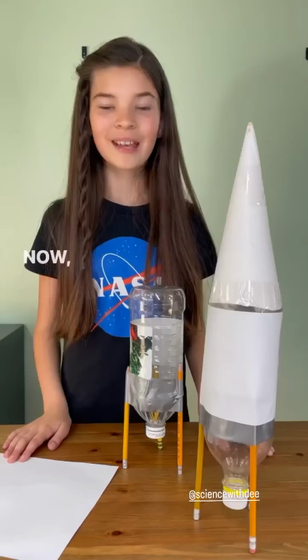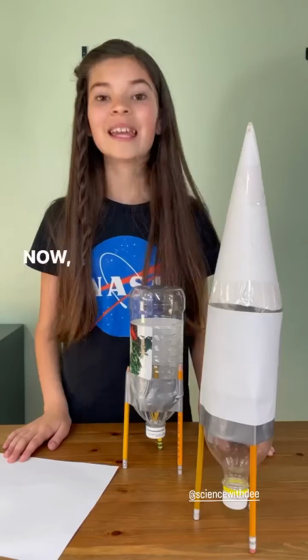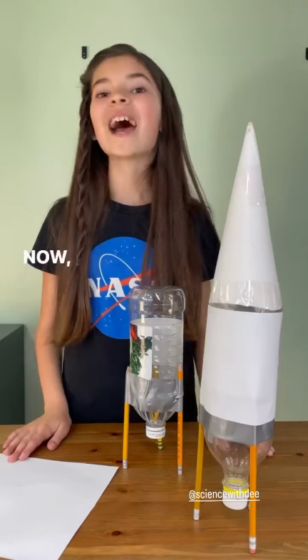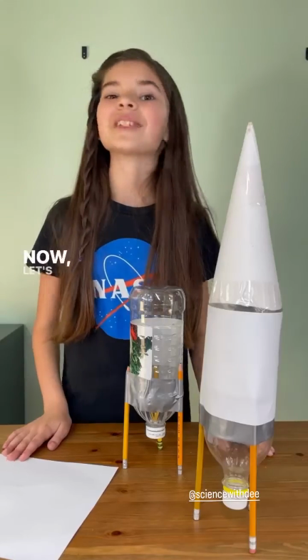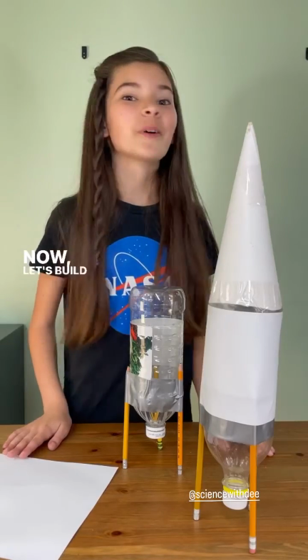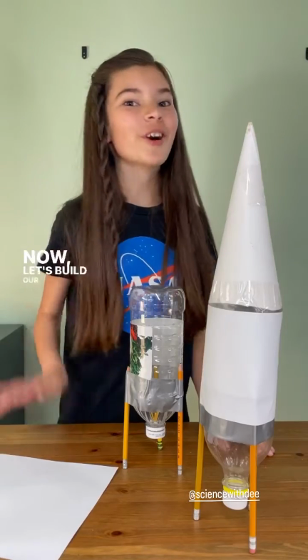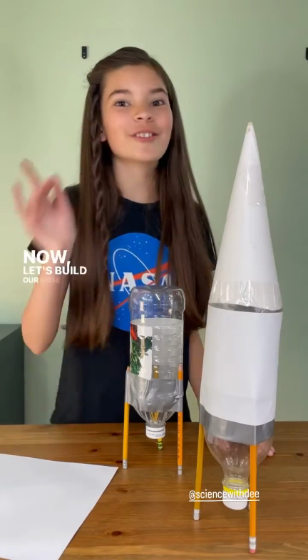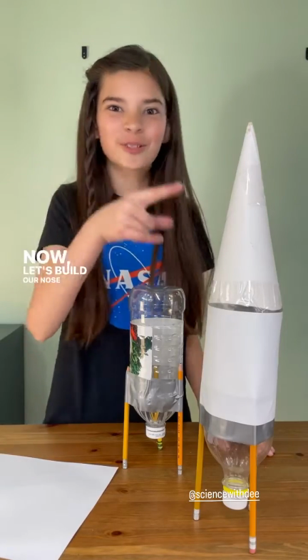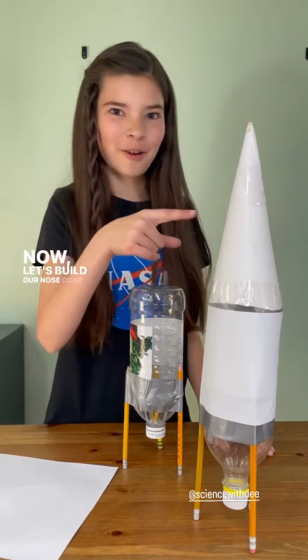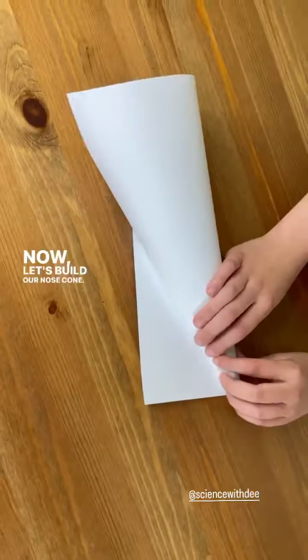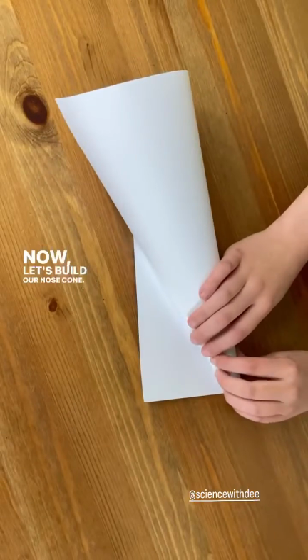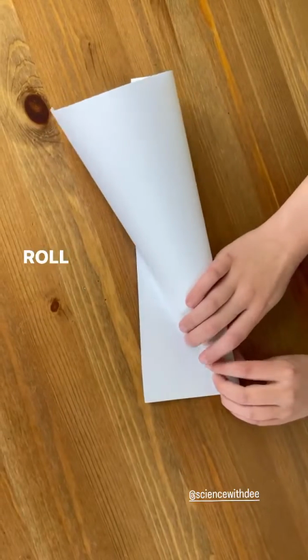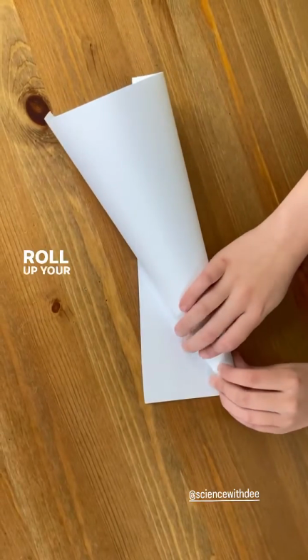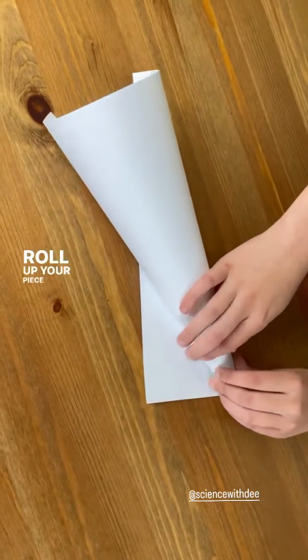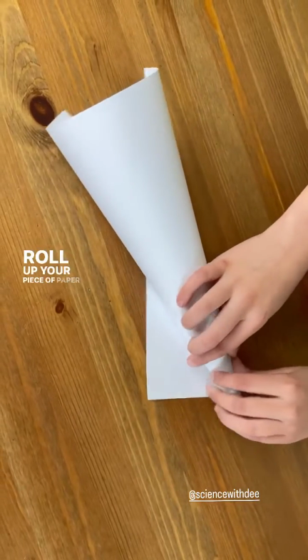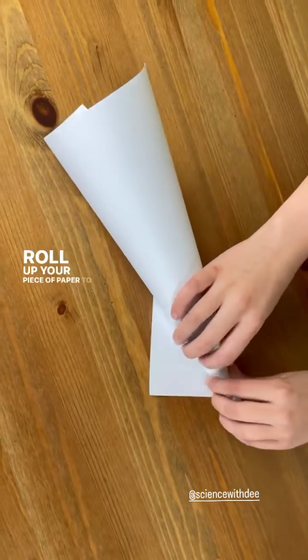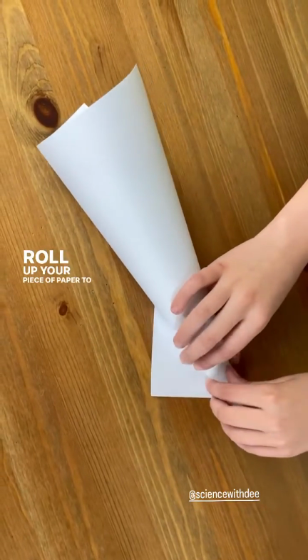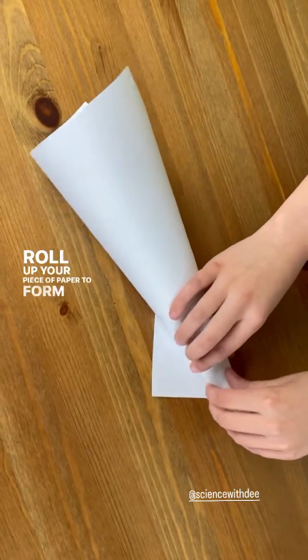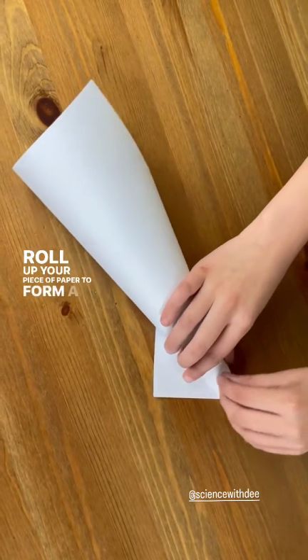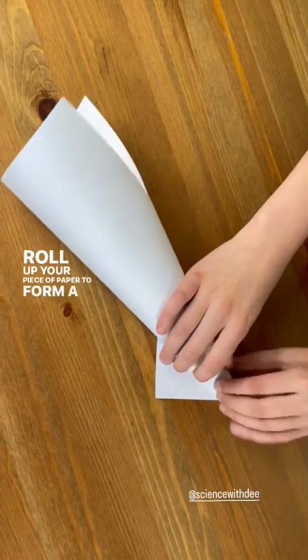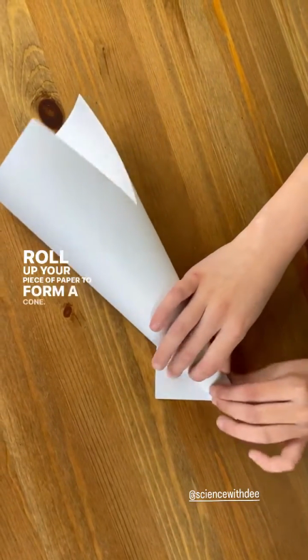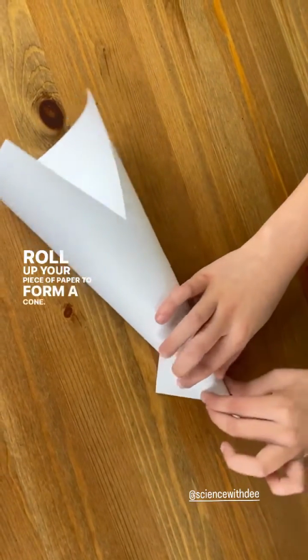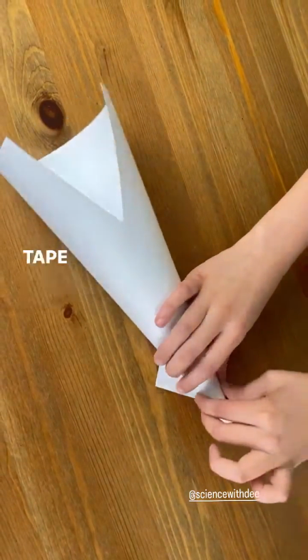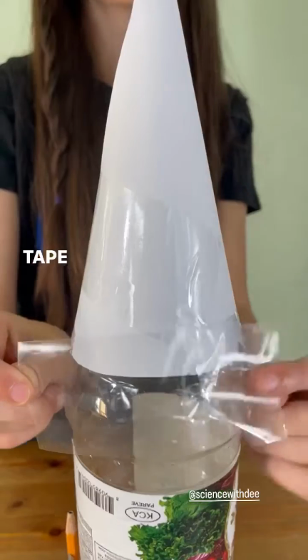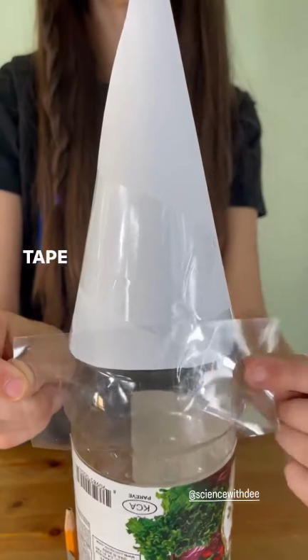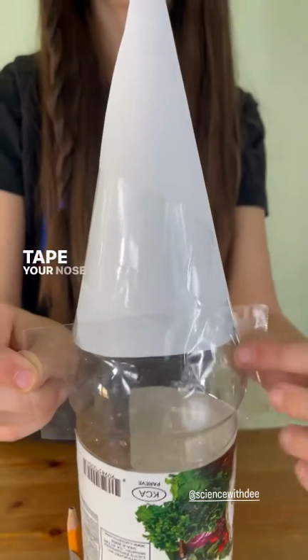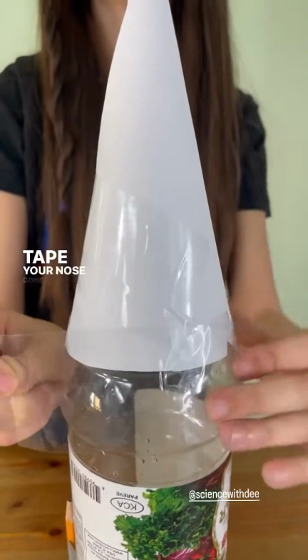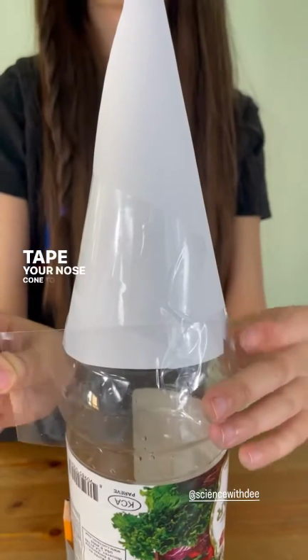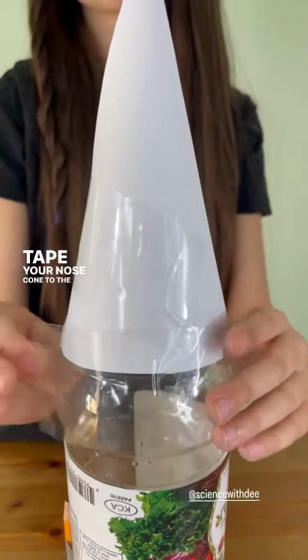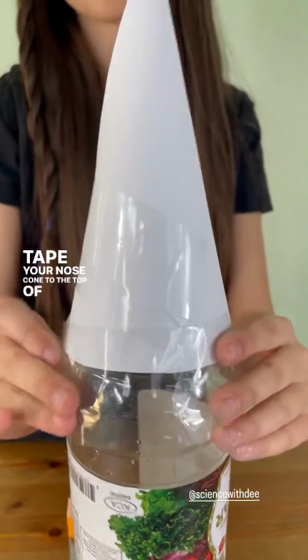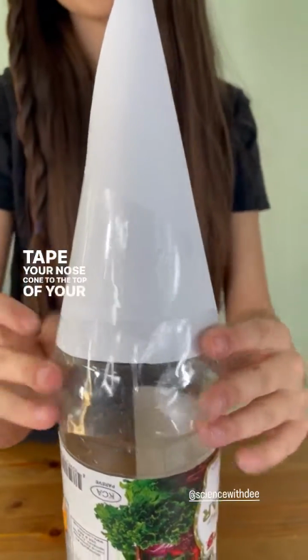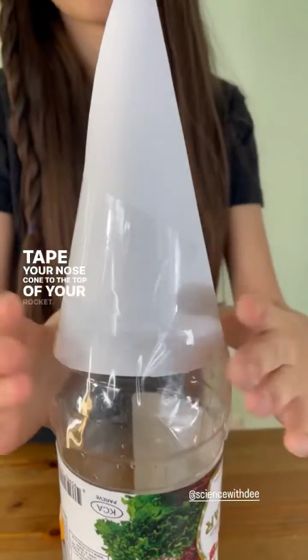Now let's build our nose cone. Roll up your piece of paper to form a cone. Tape your nose cone to the top of your rocket.